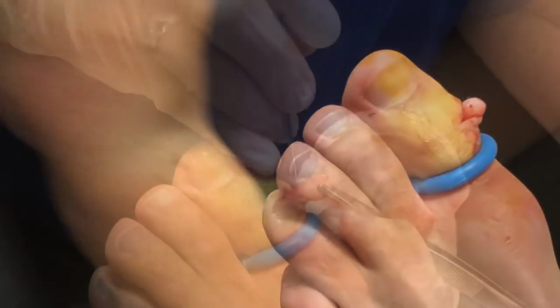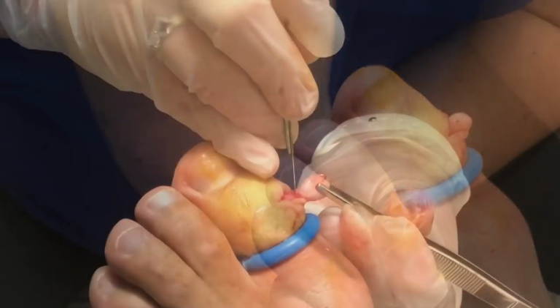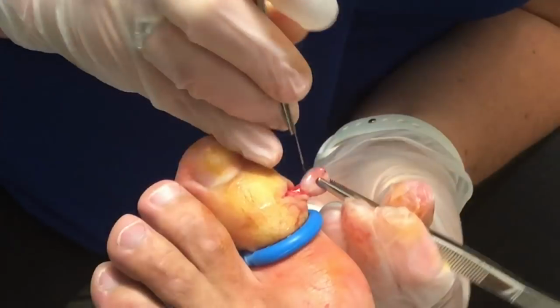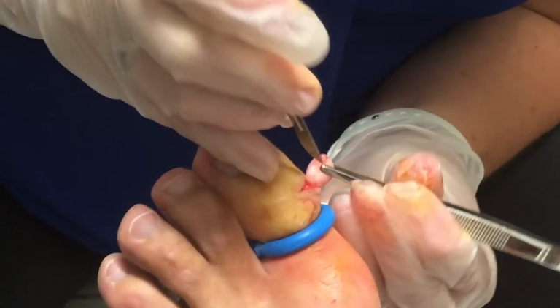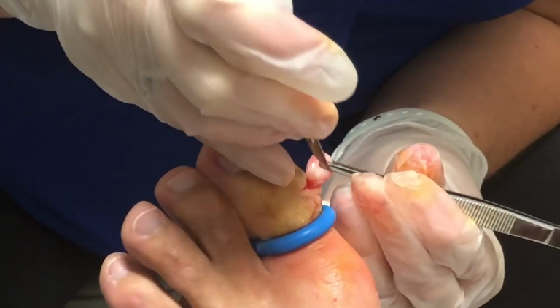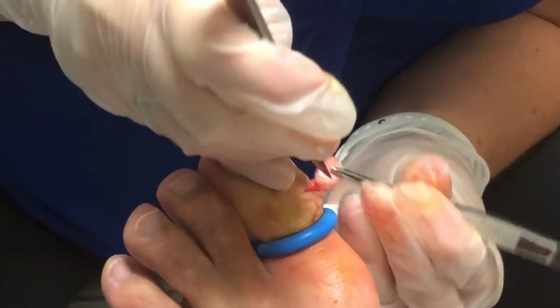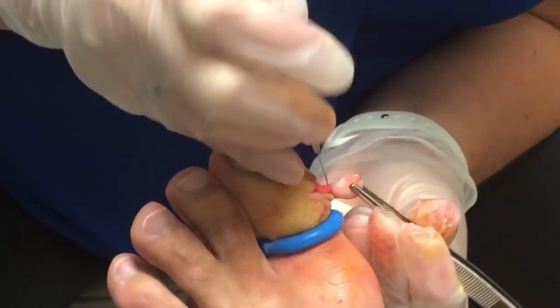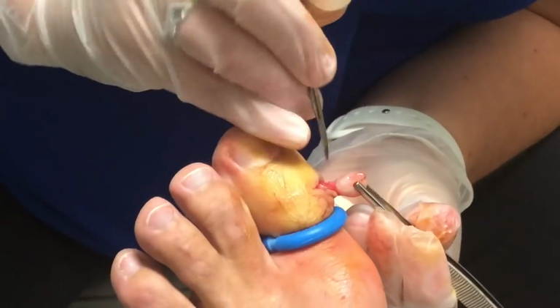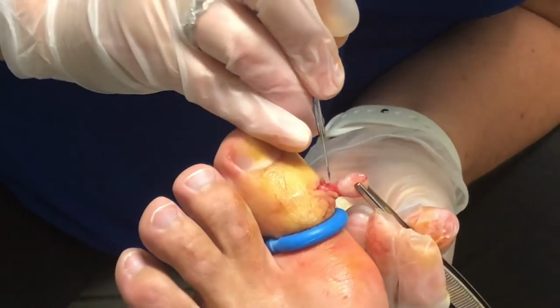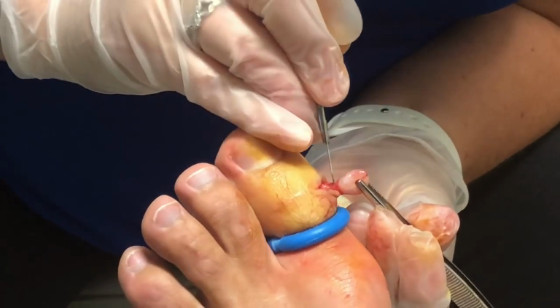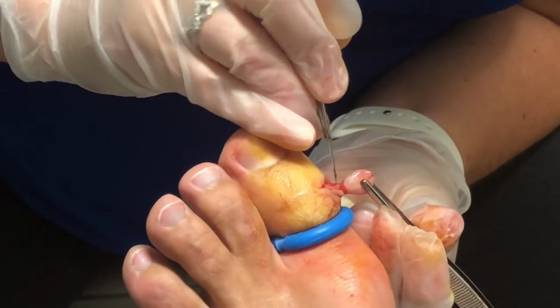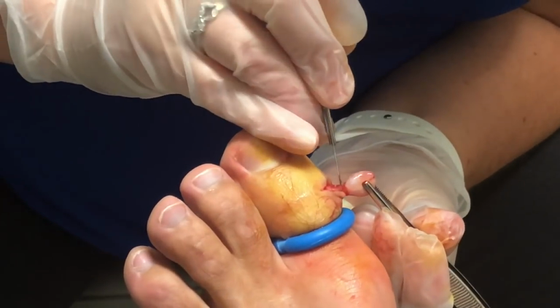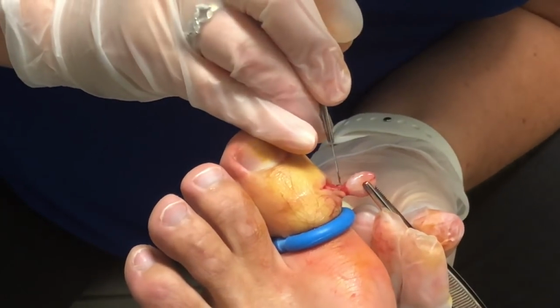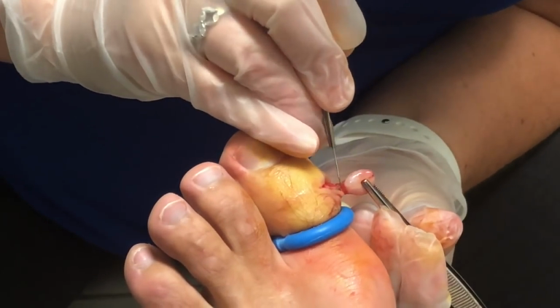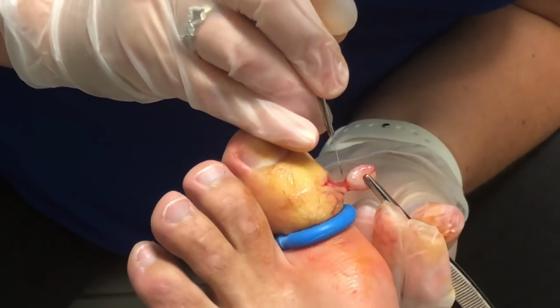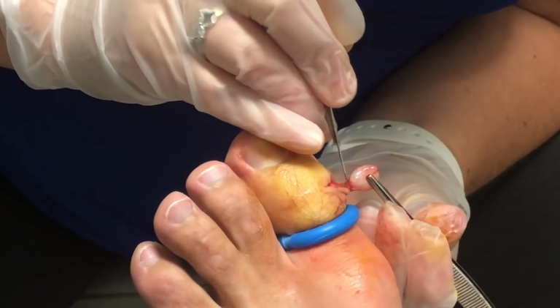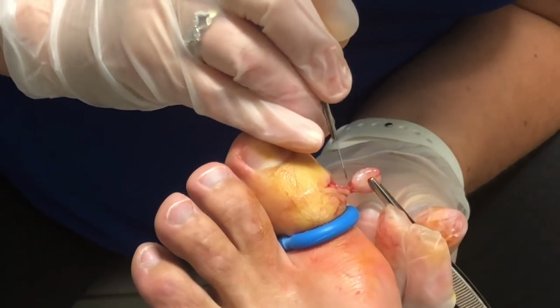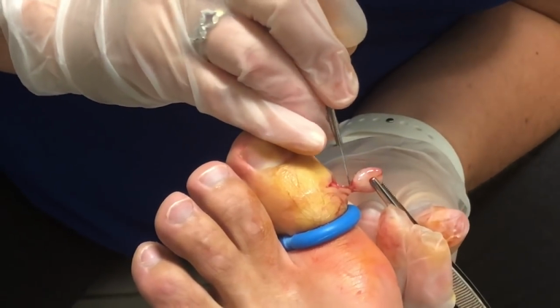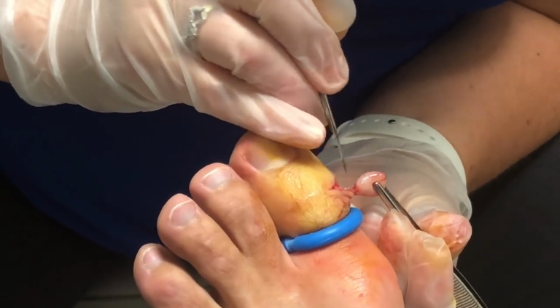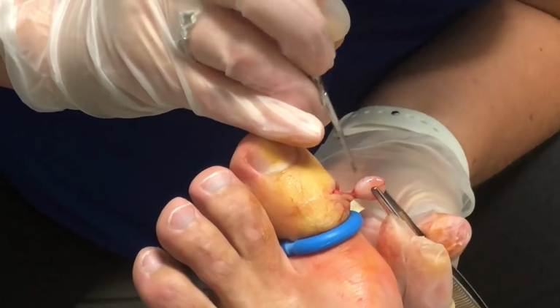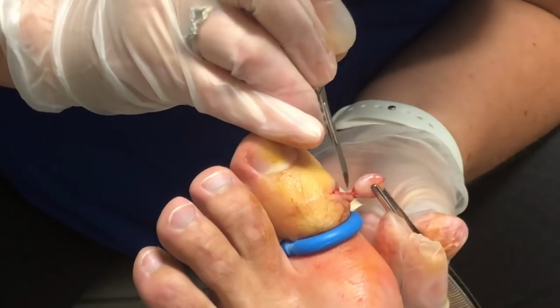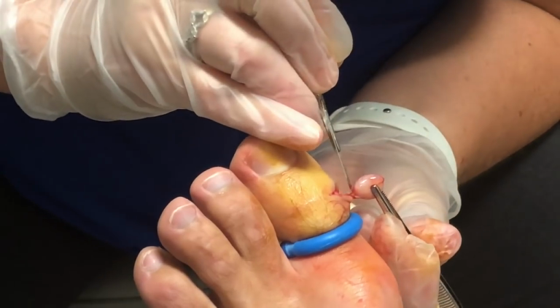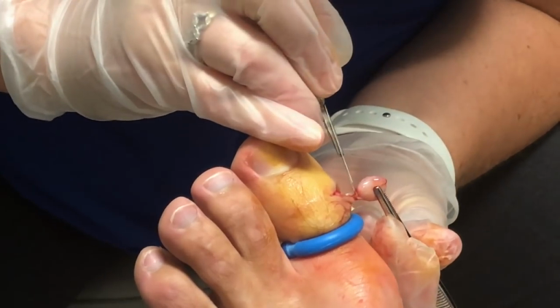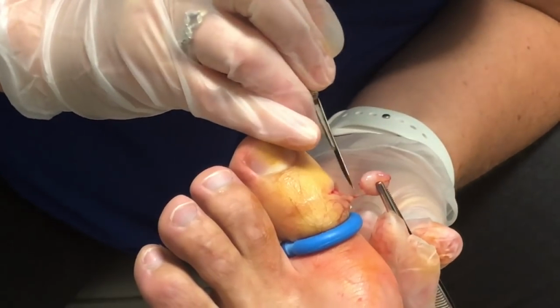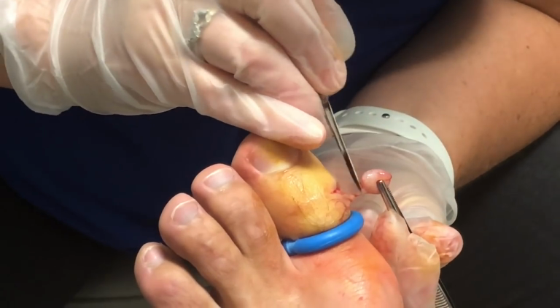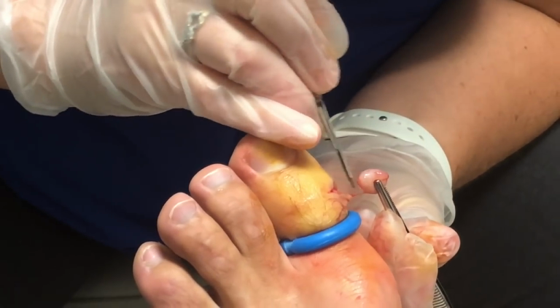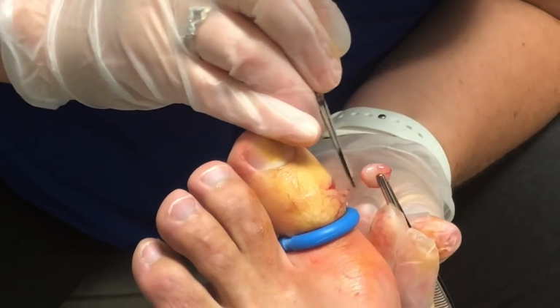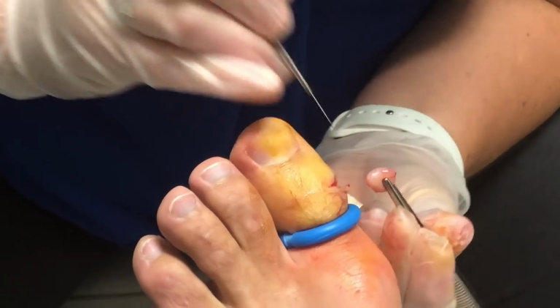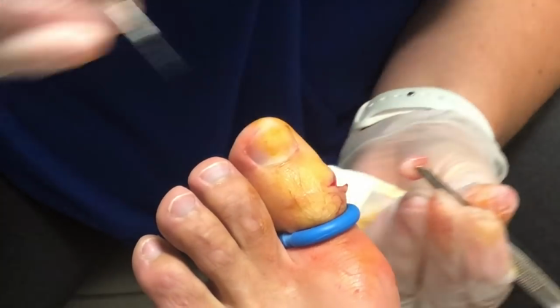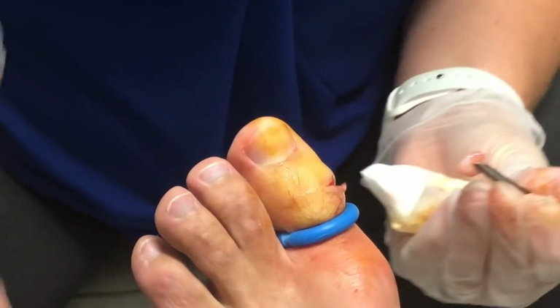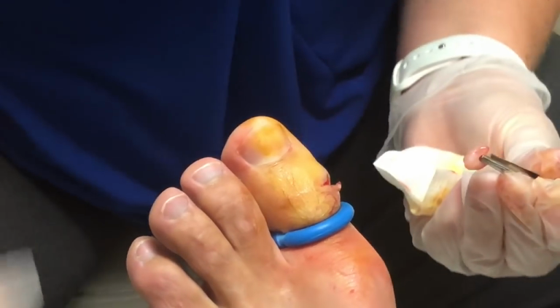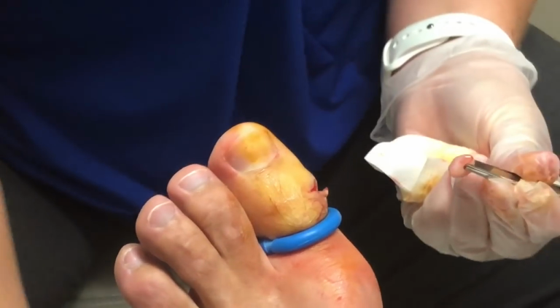The good news is it was really in the outermost soft tissue. I didn't have to go through any of the layers of skin near the bone.